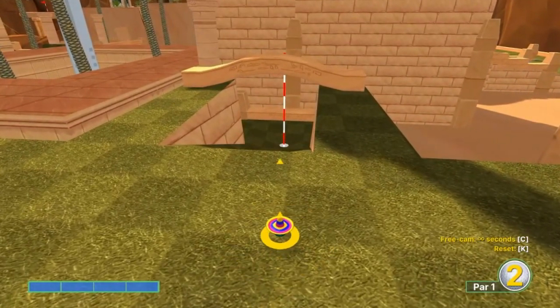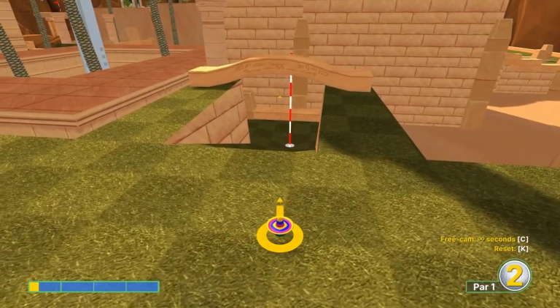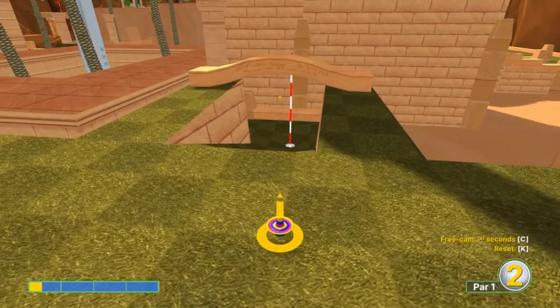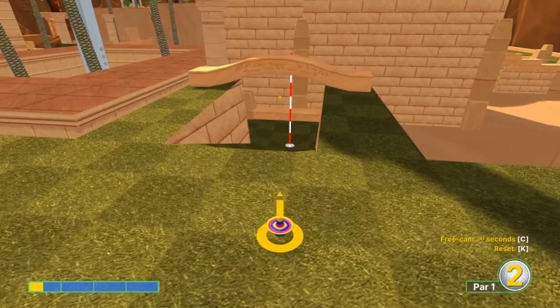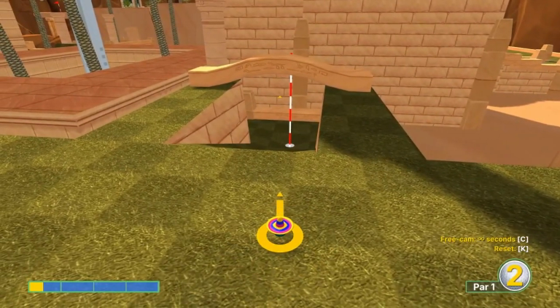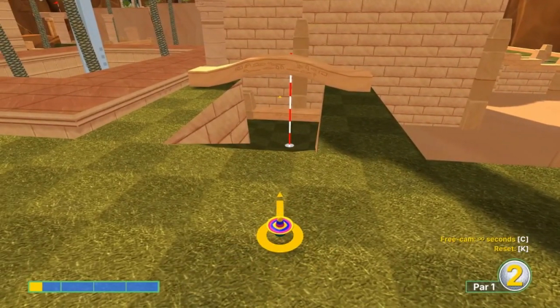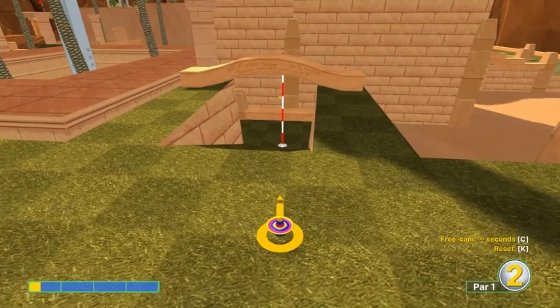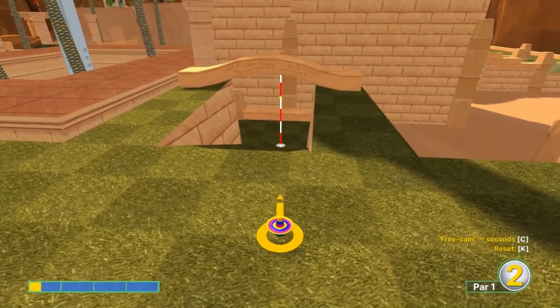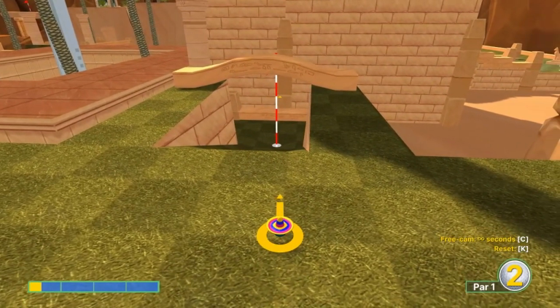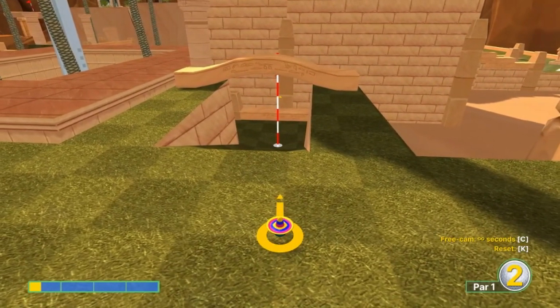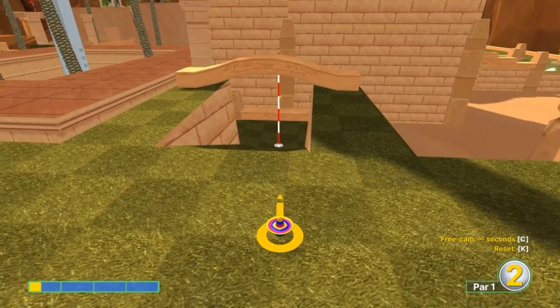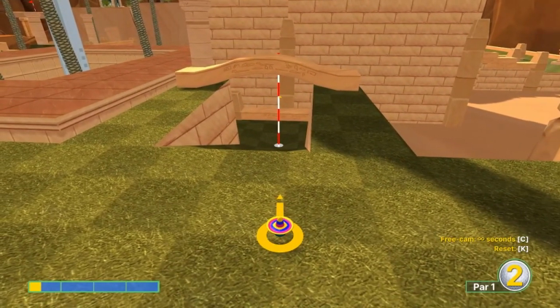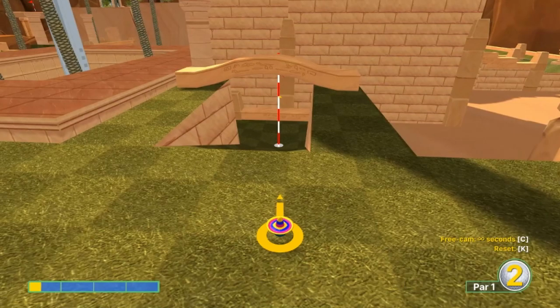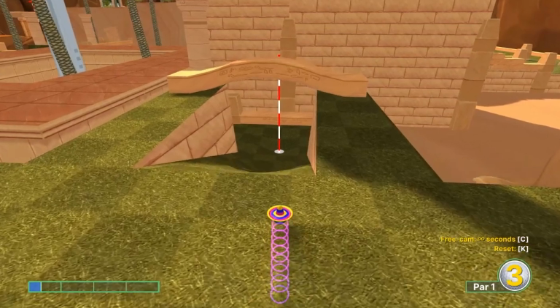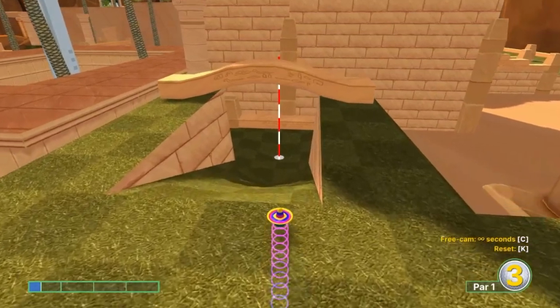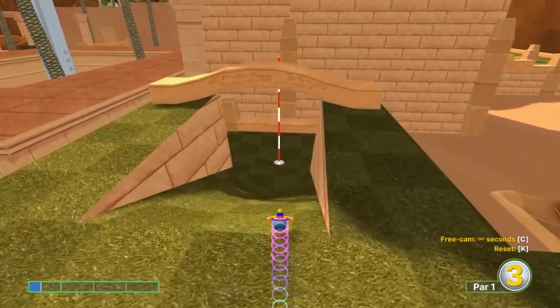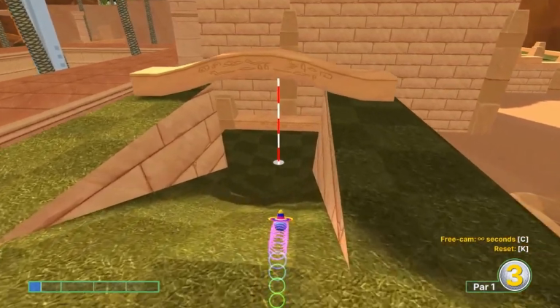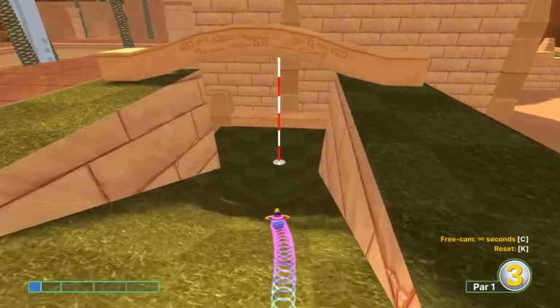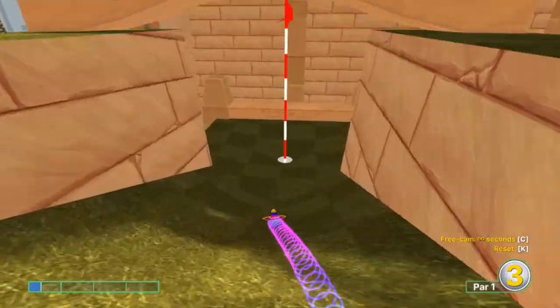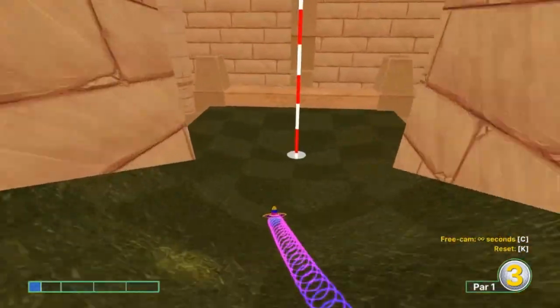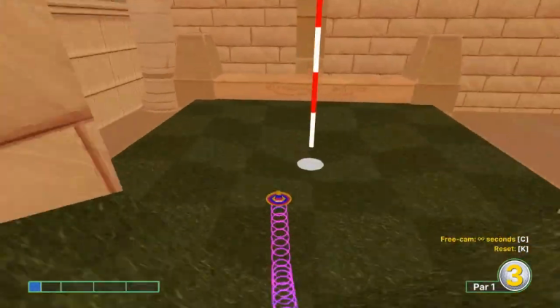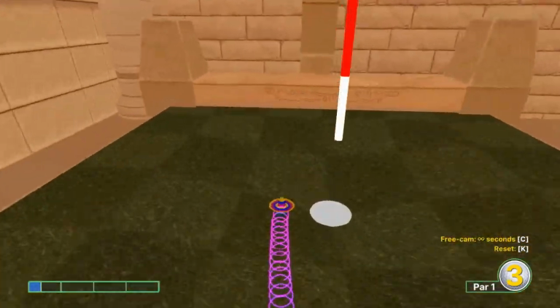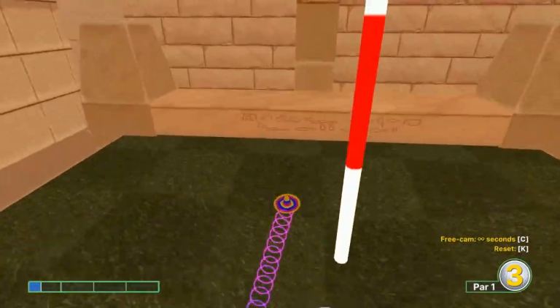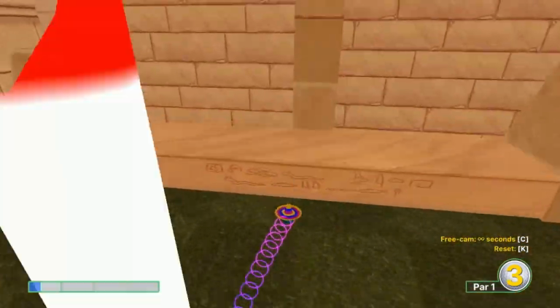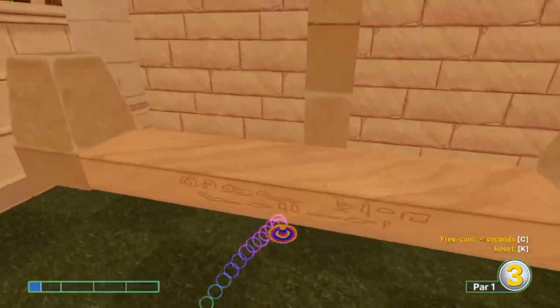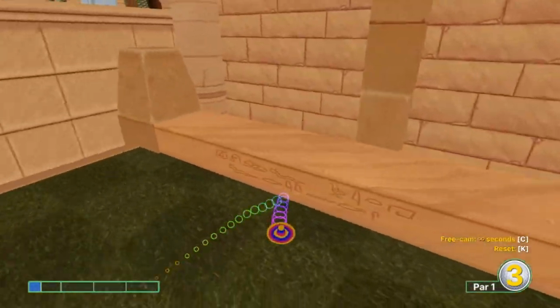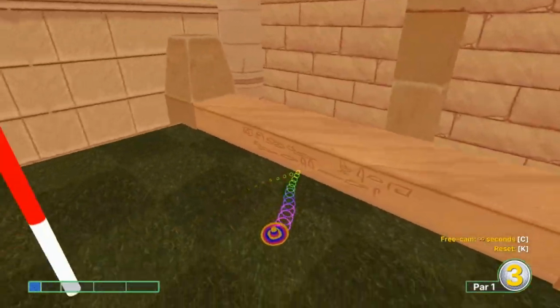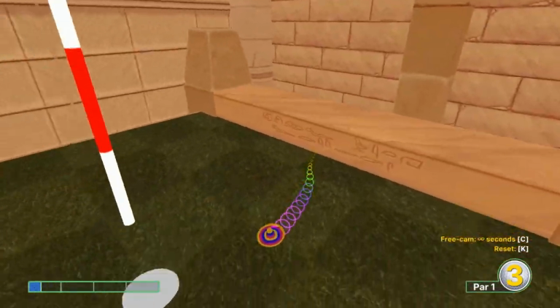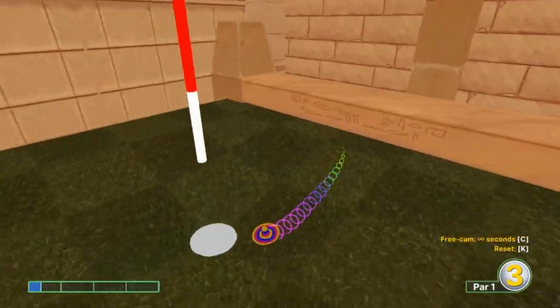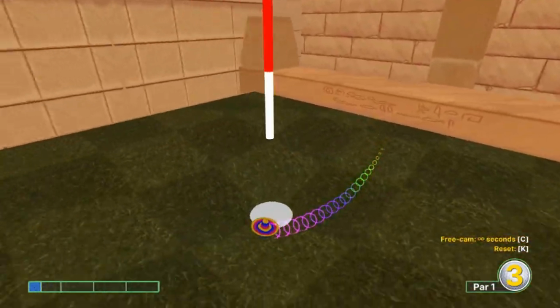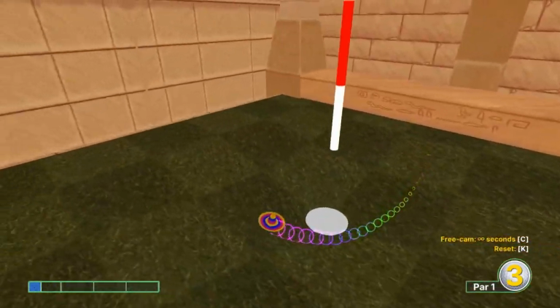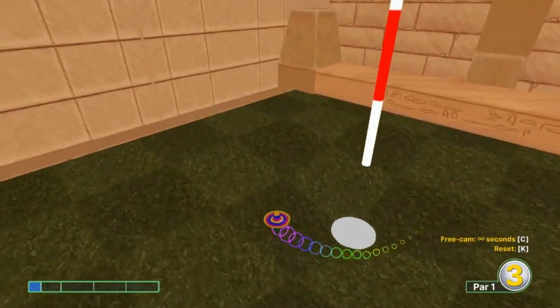Then your third shot, you're just going to want to tap it down there. Hole 4A, 3.